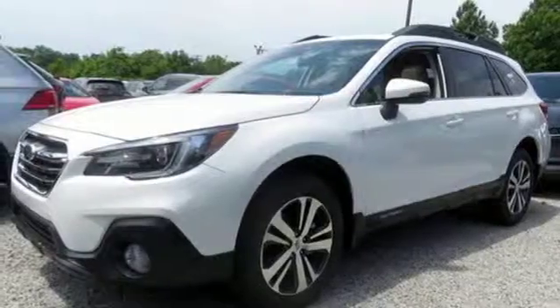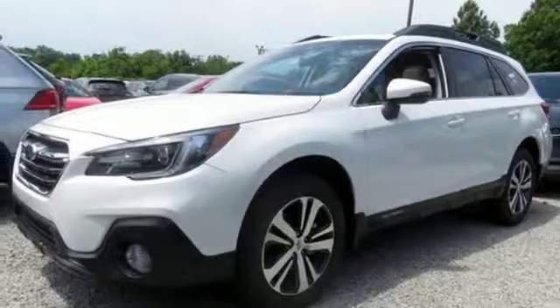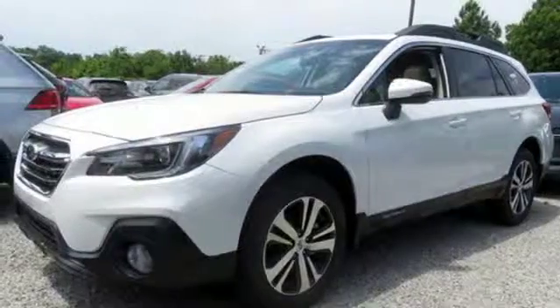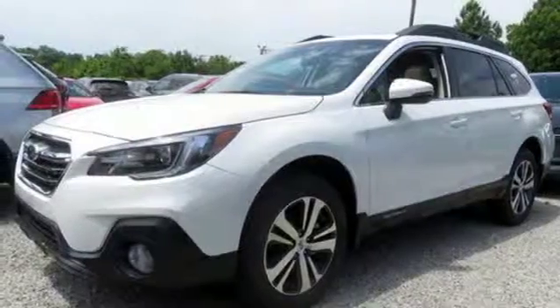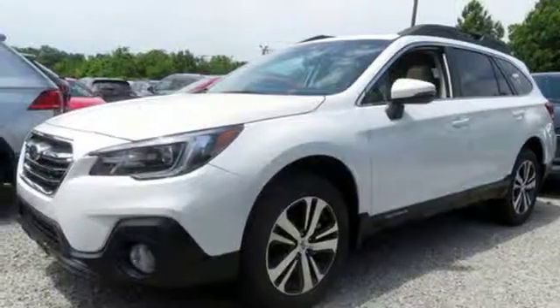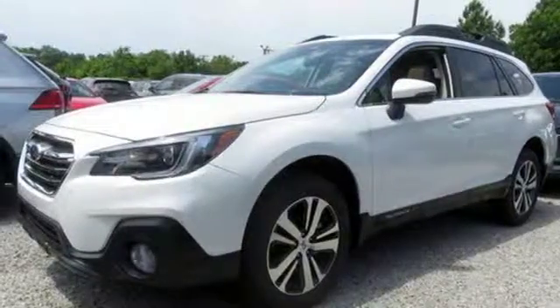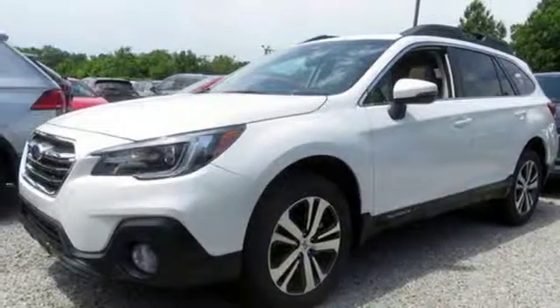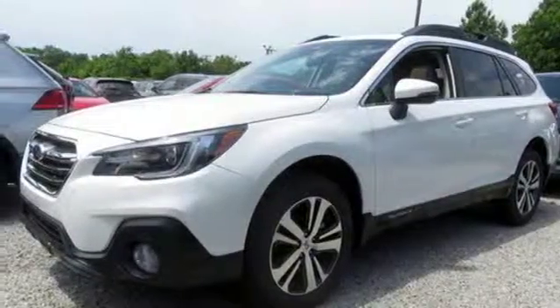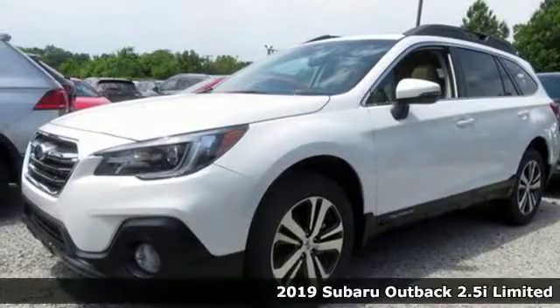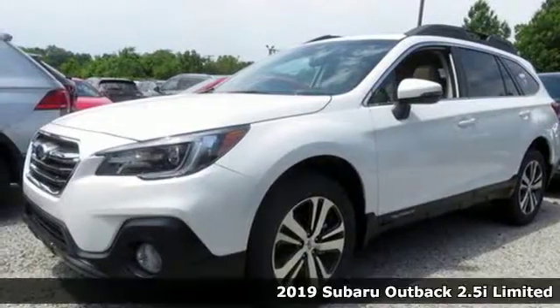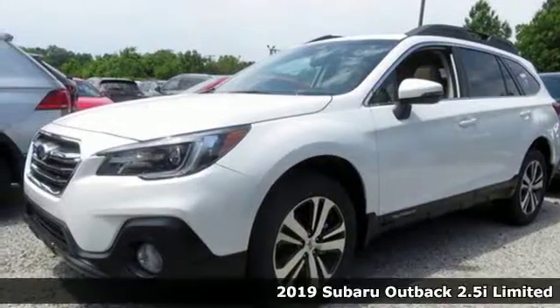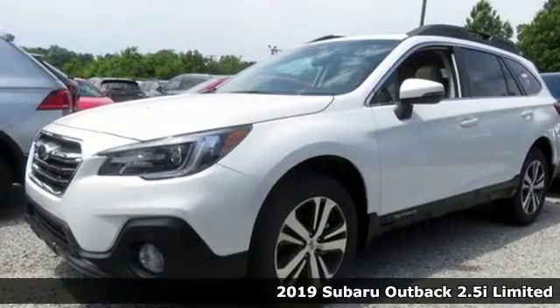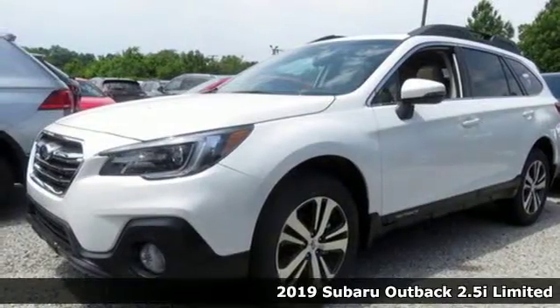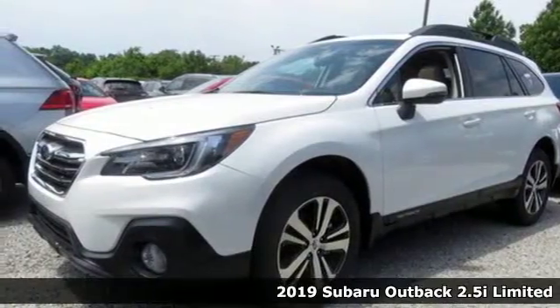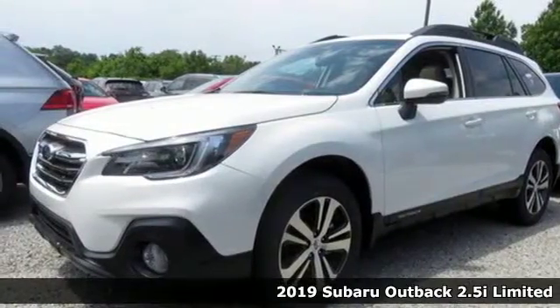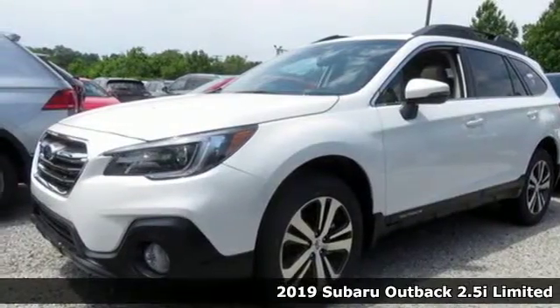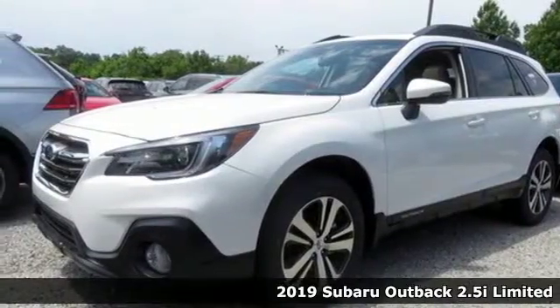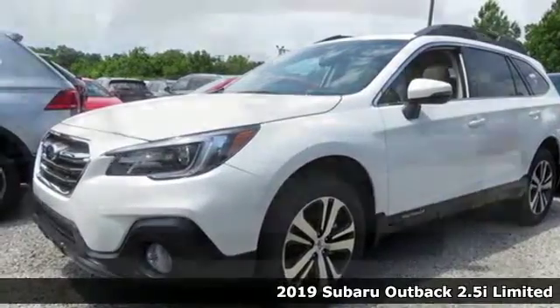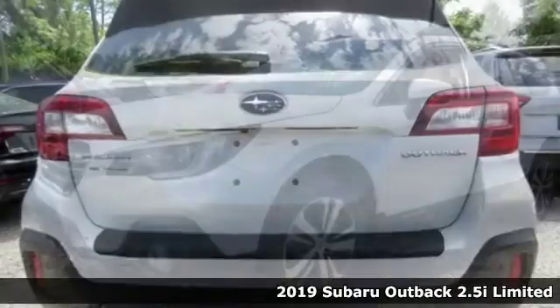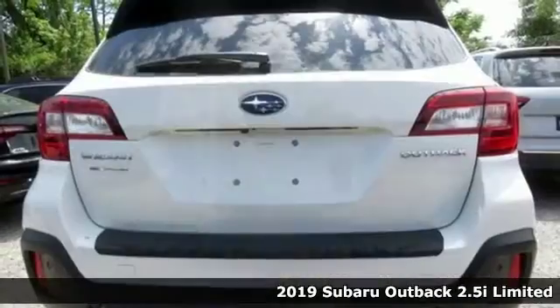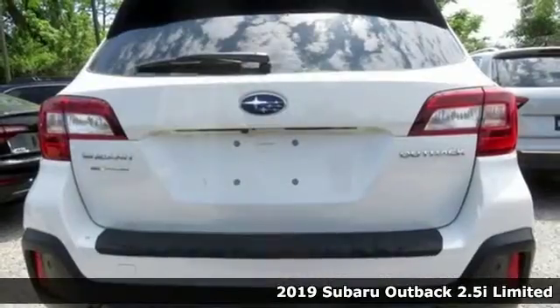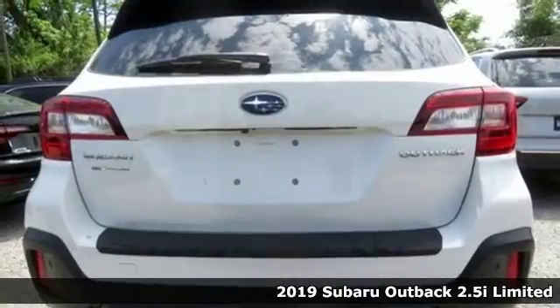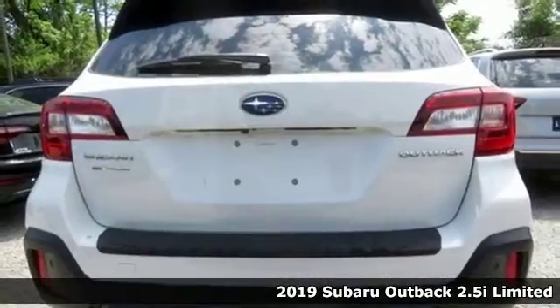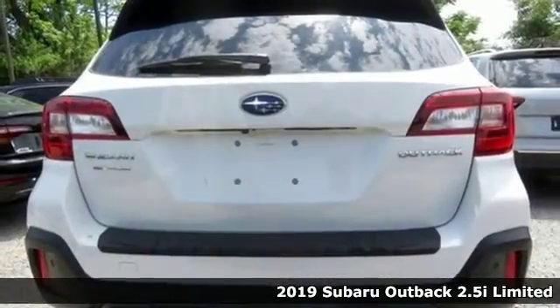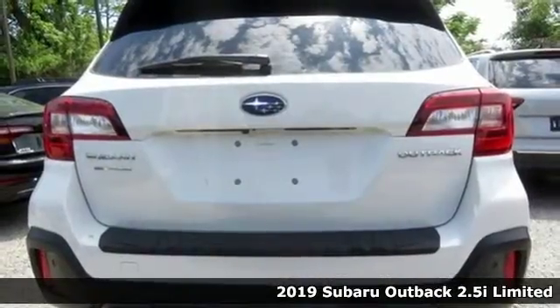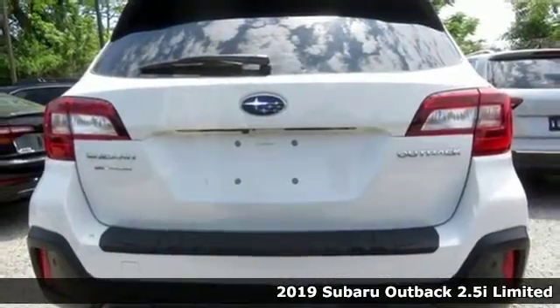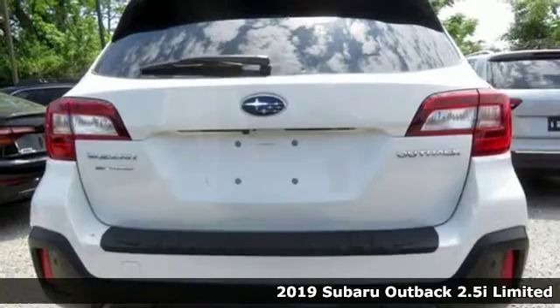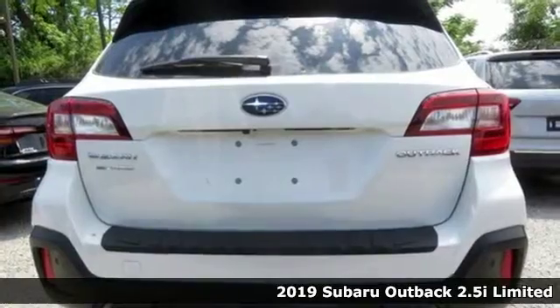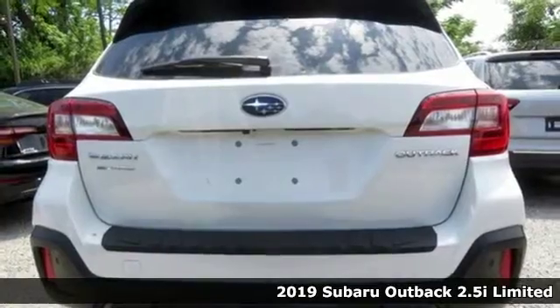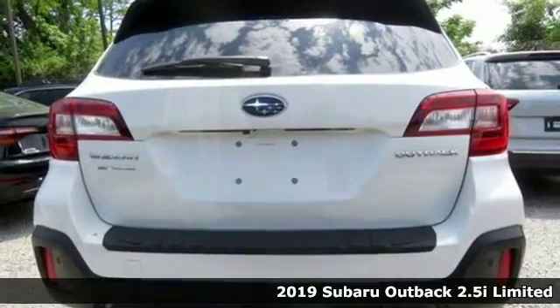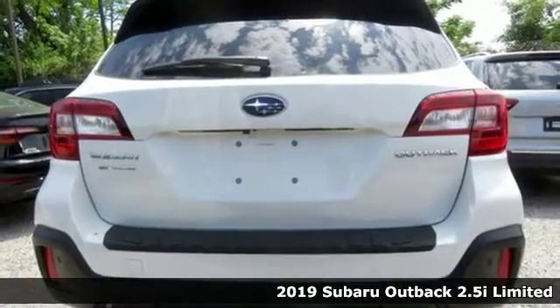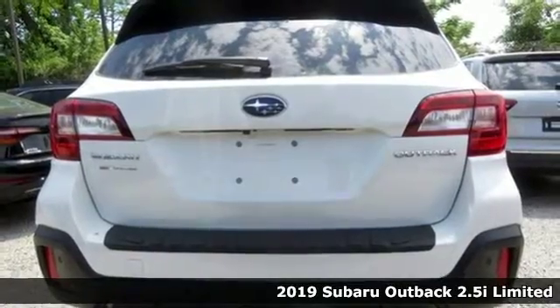Here's a new 2019 Subaru Outback, engineered for the road less traveled.